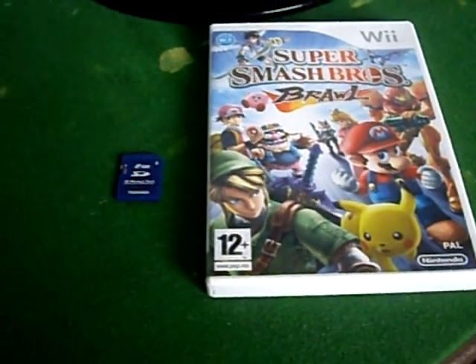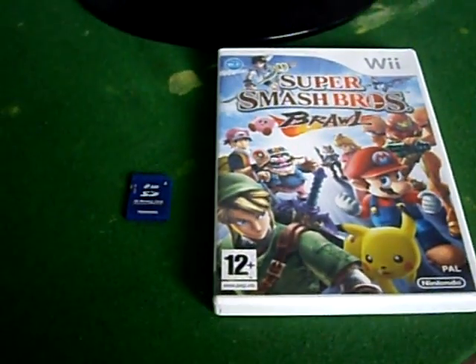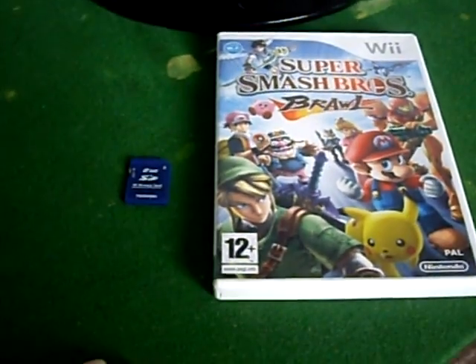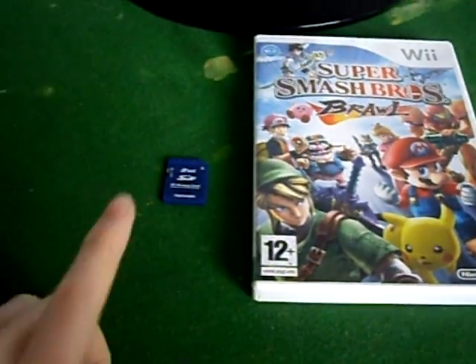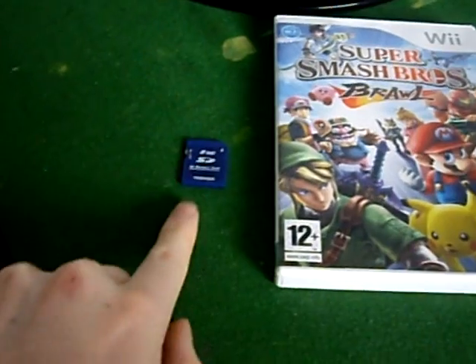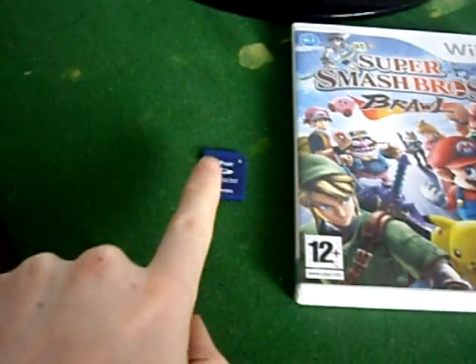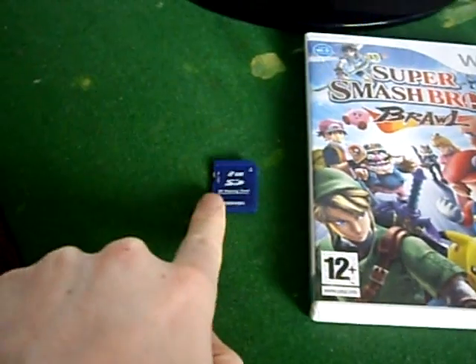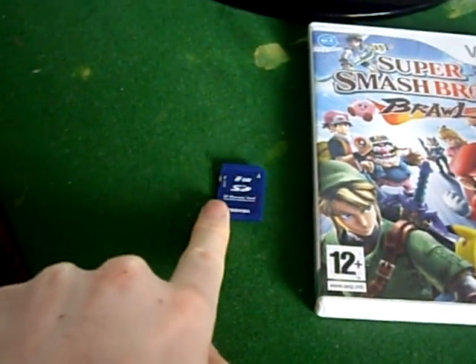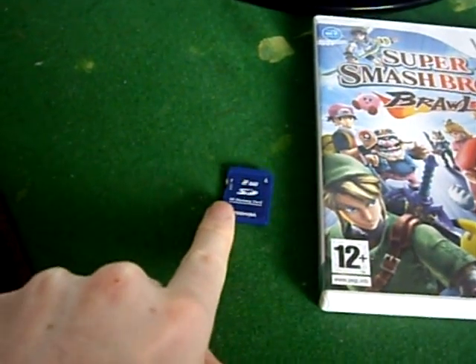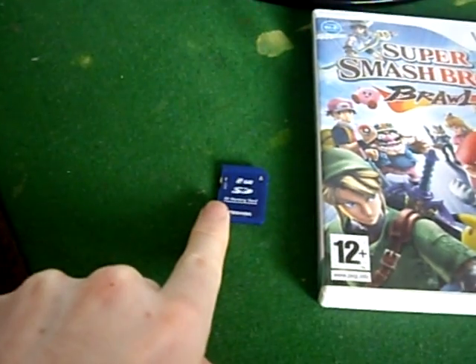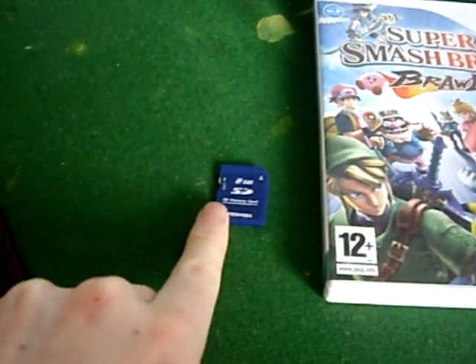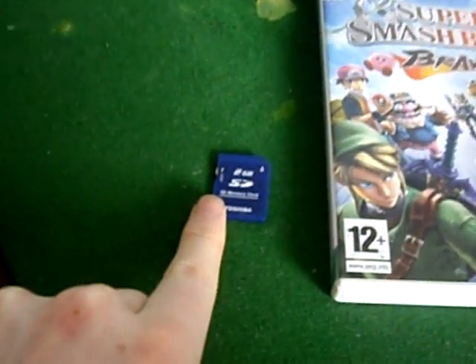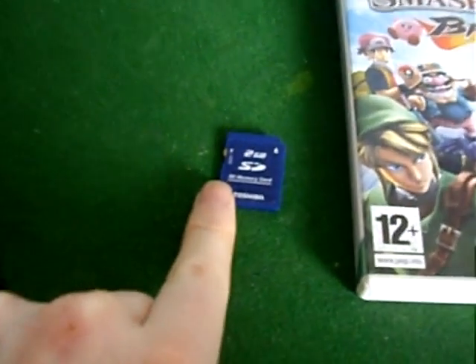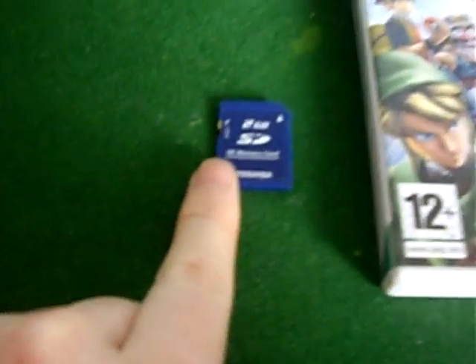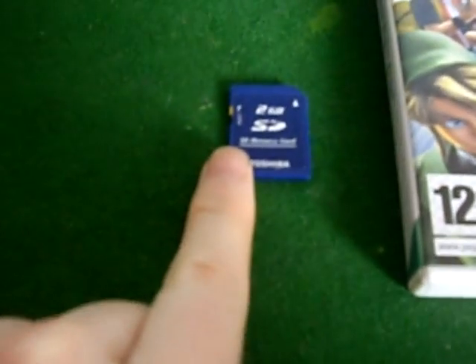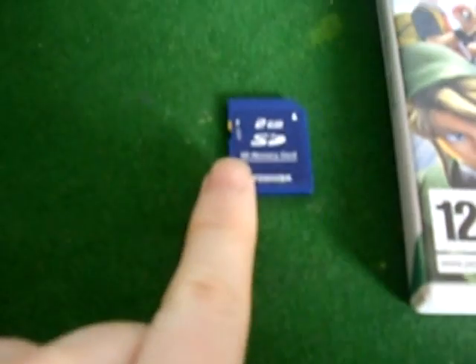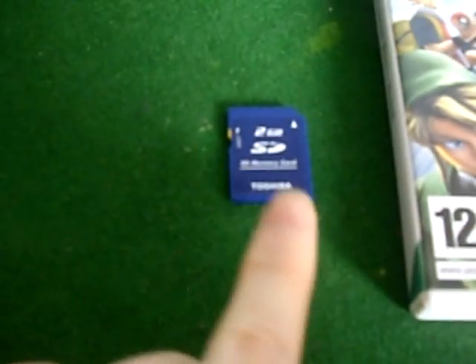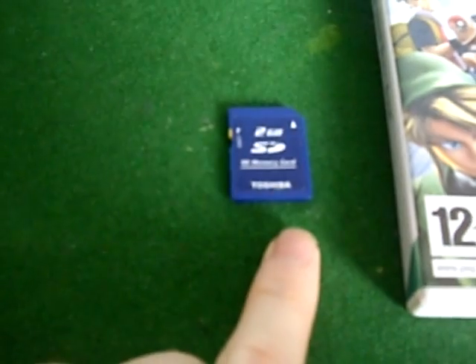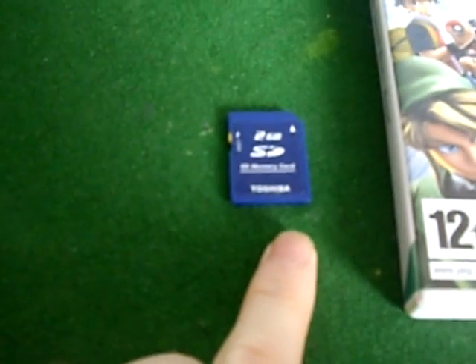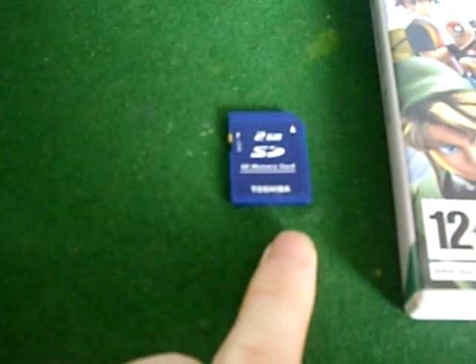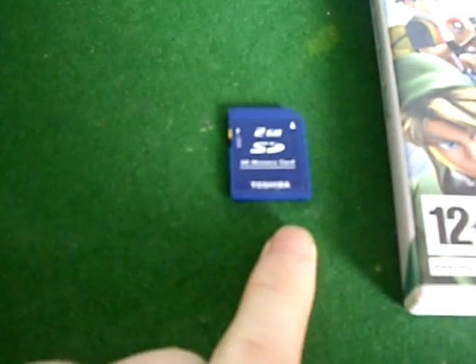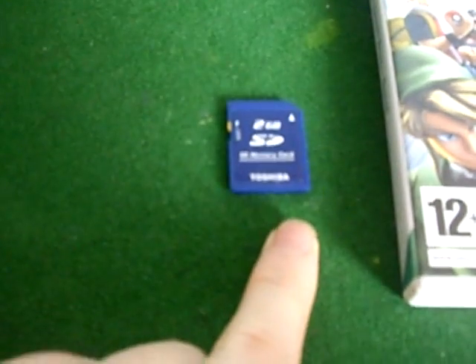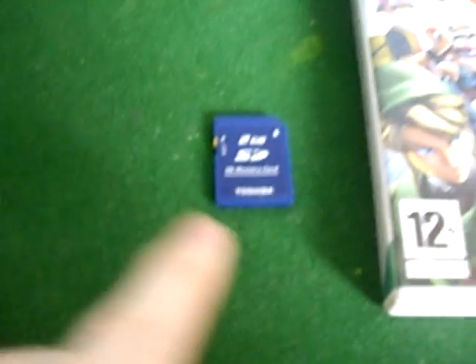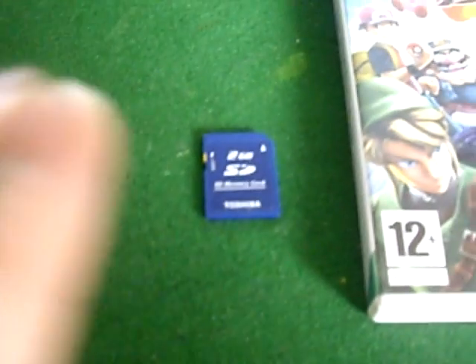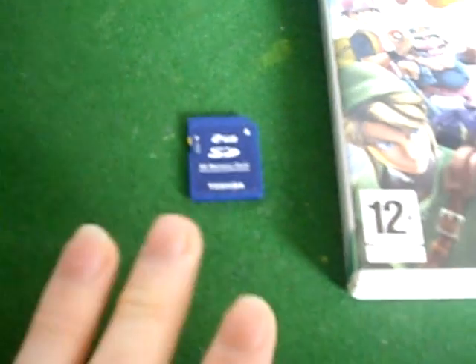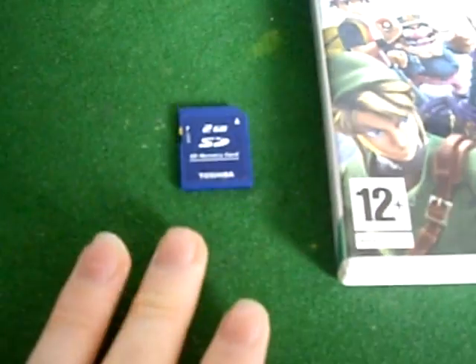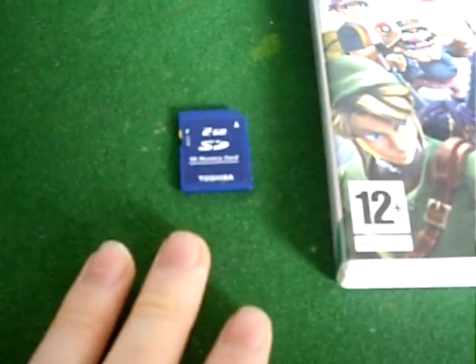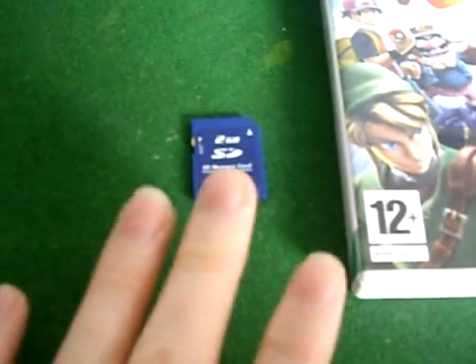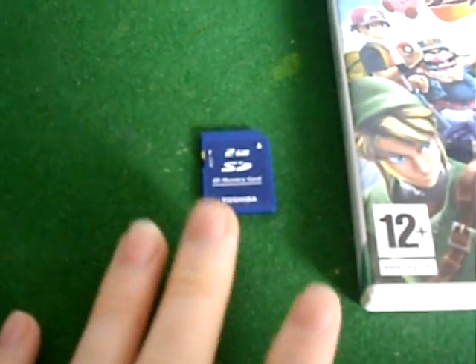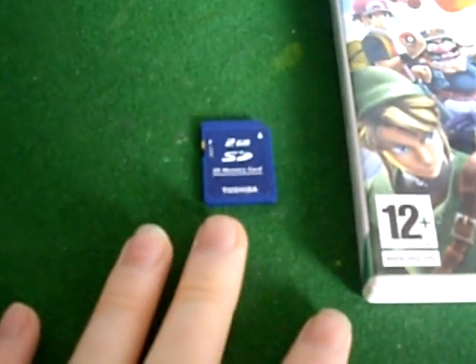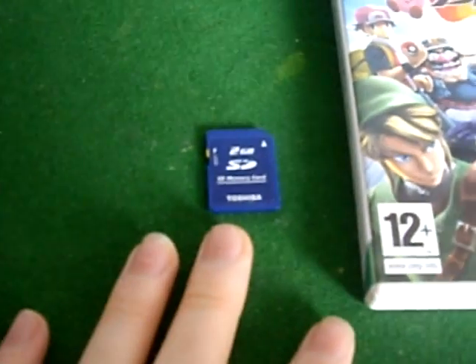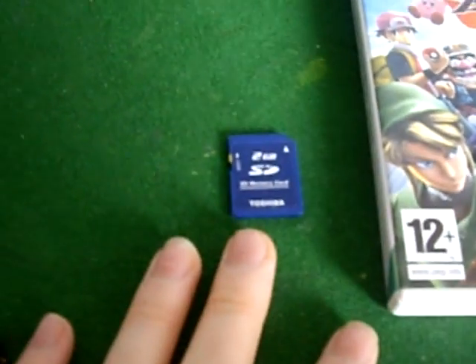To do this we need an SD card. It has to be an SD card - it can't be SDHC or any of the newer forms, and it has to be lower than 2GB.